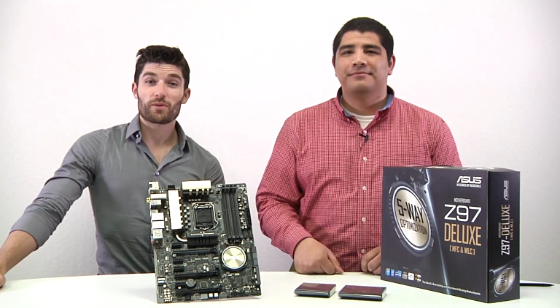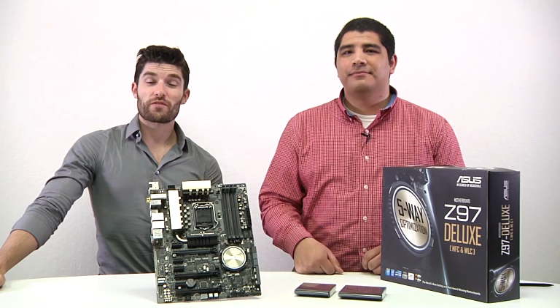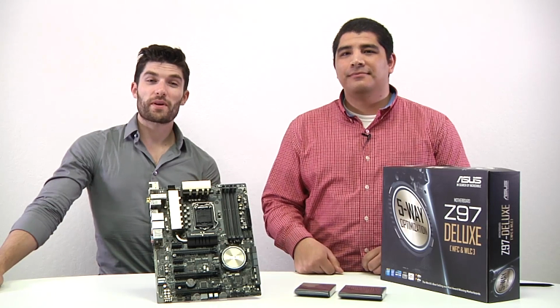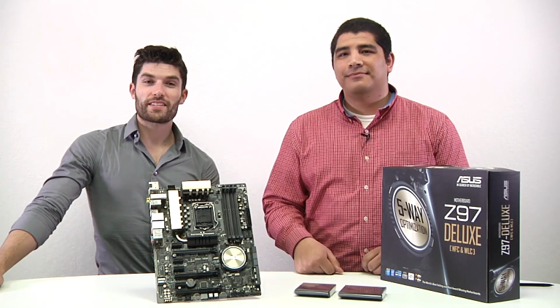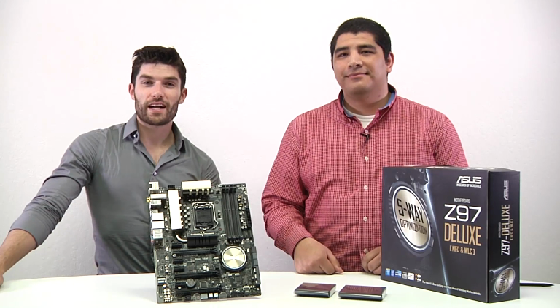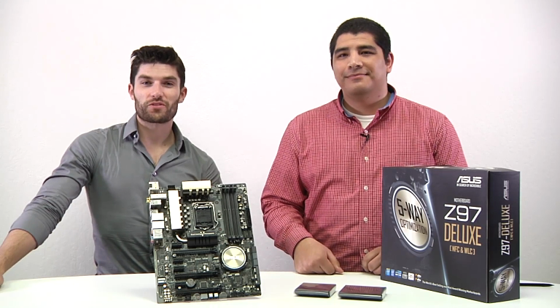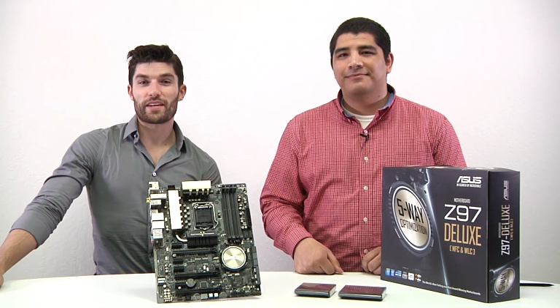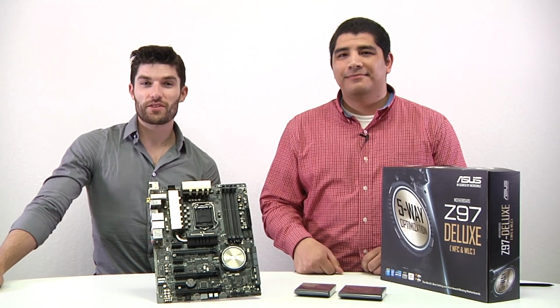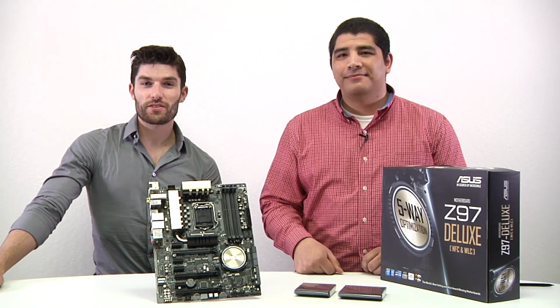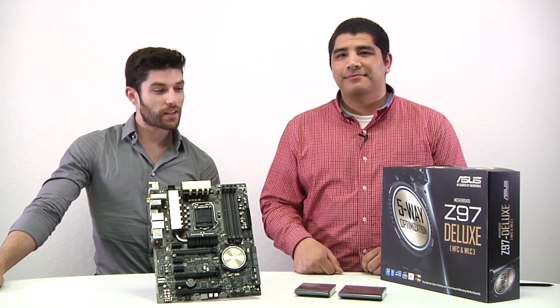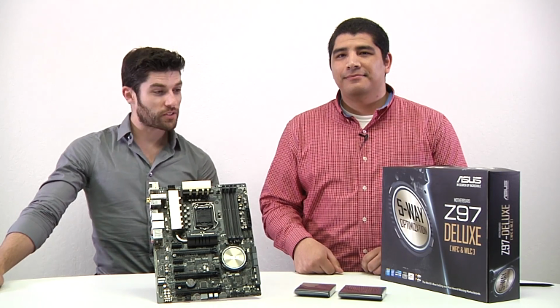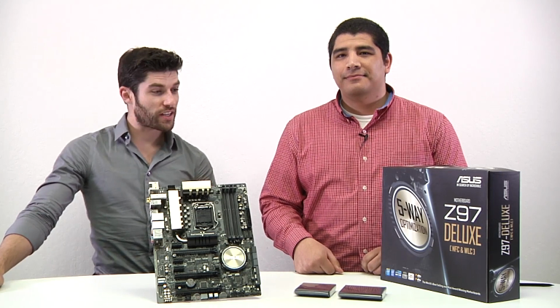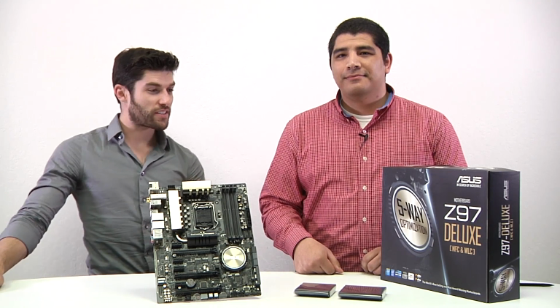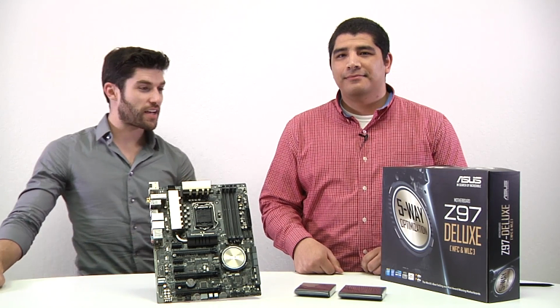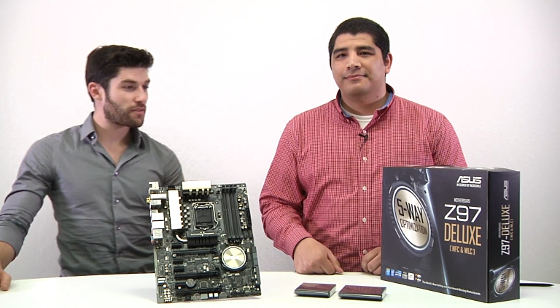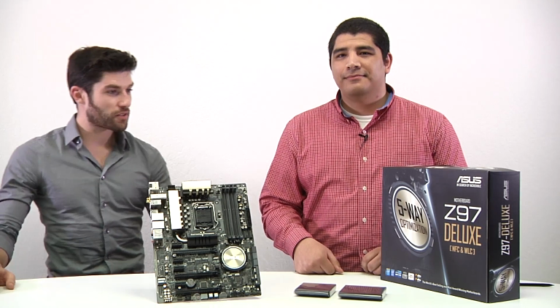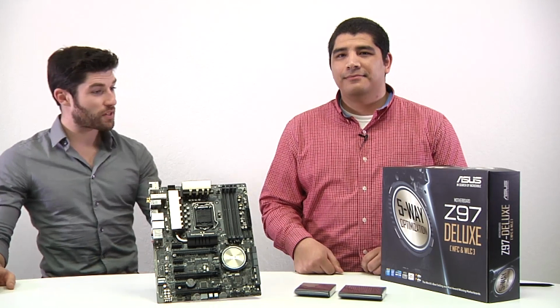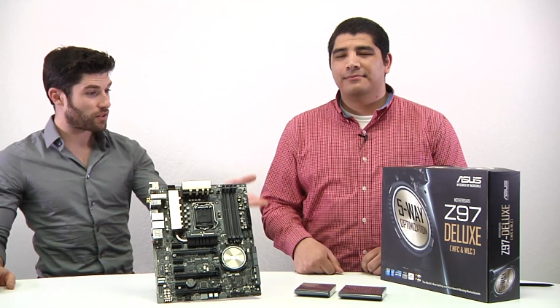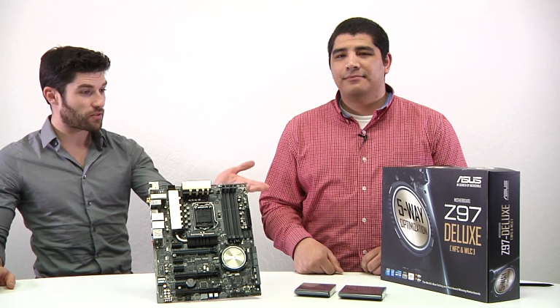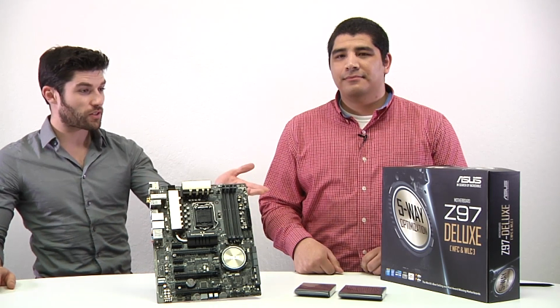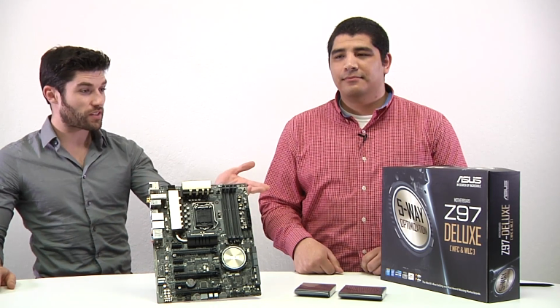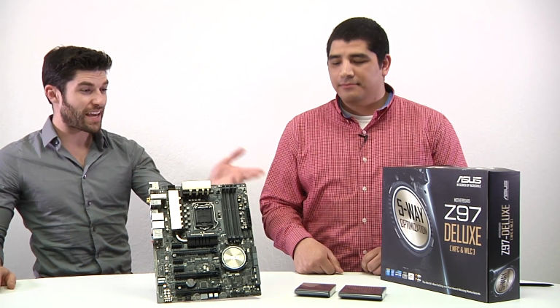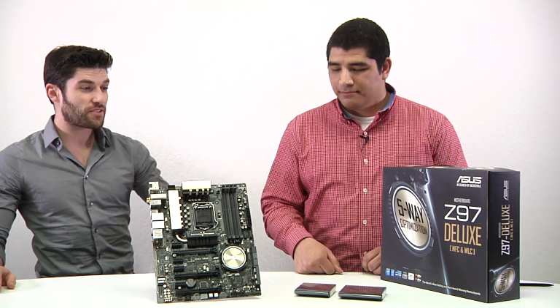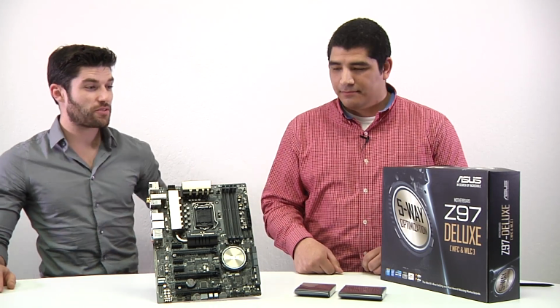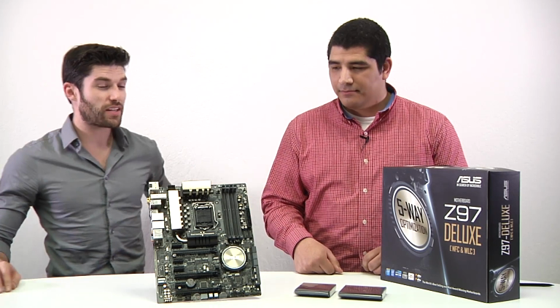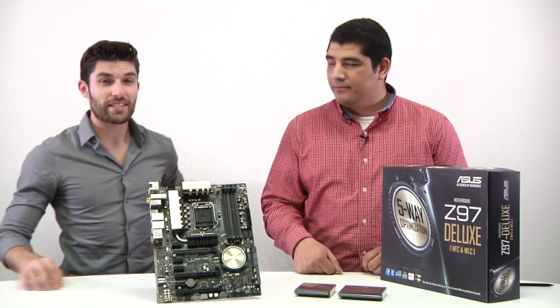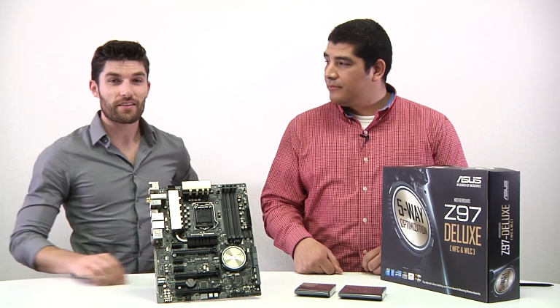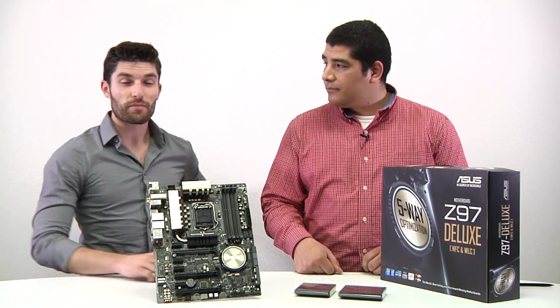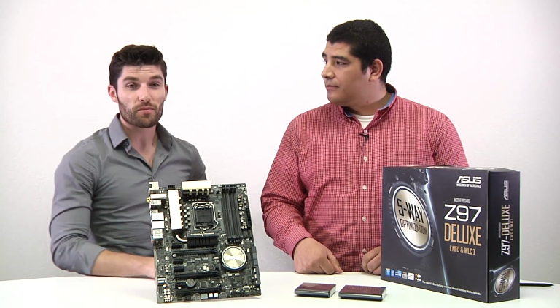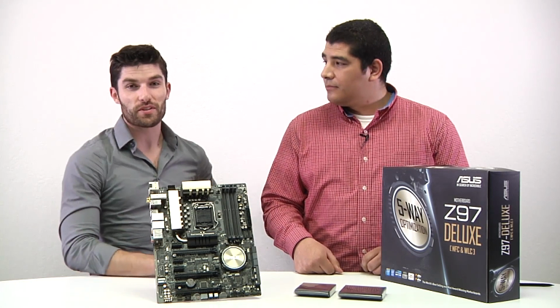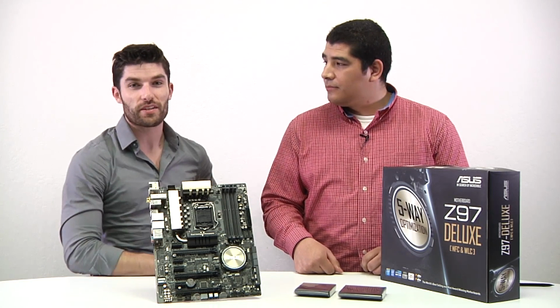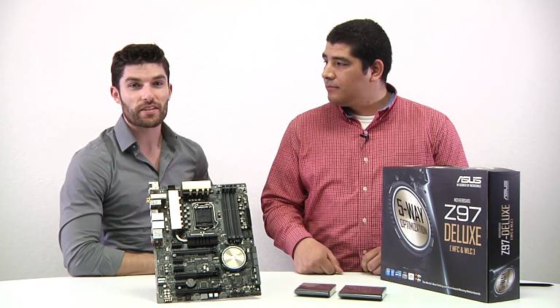What's up everybody, it's Alex from ASUS, here with JJ today. We're going to be going over the ASUS Z97 motherboard series.